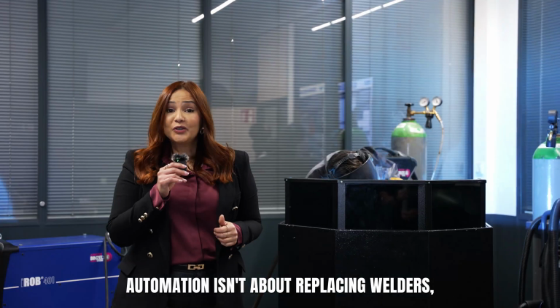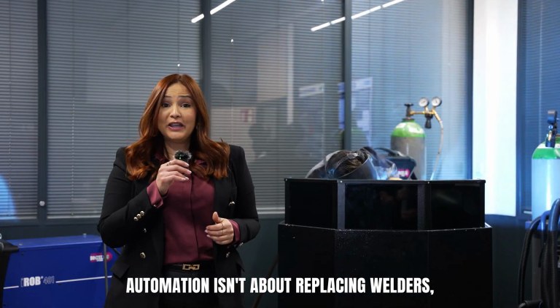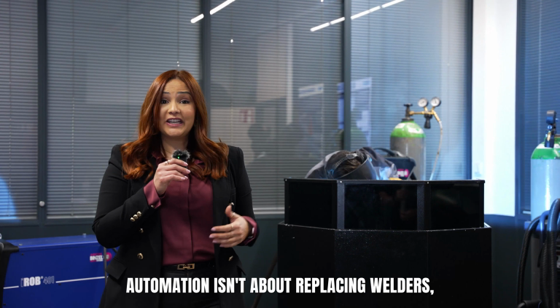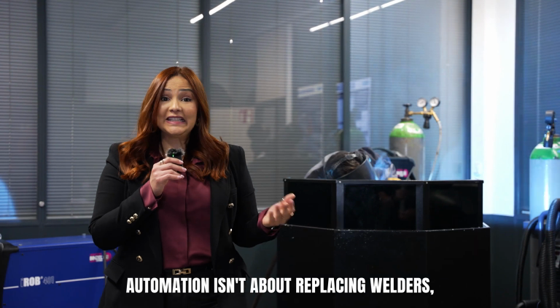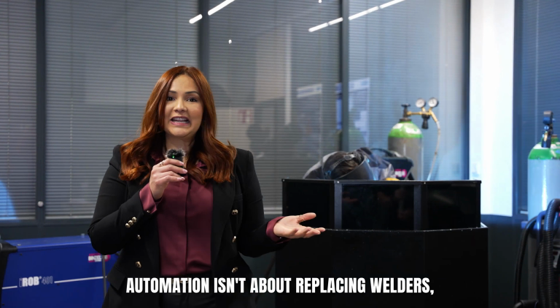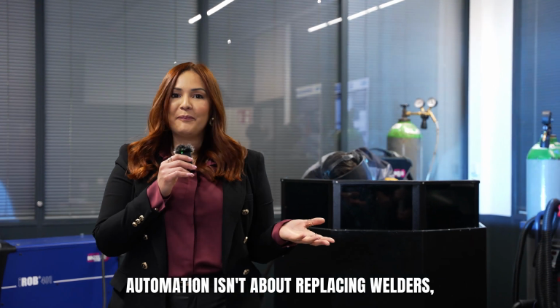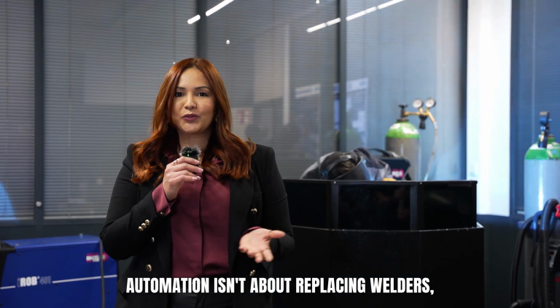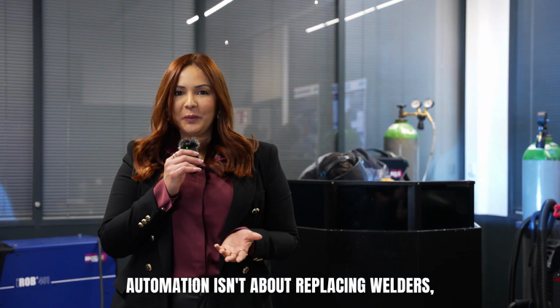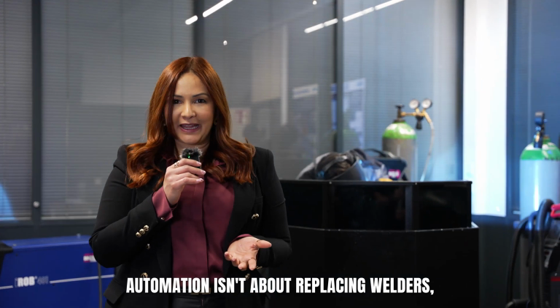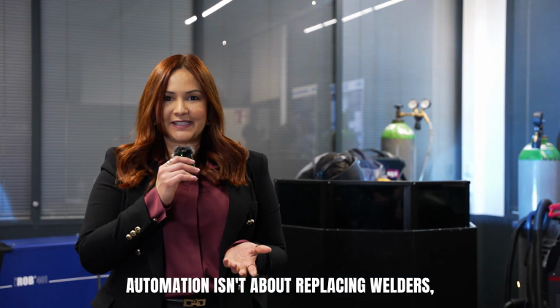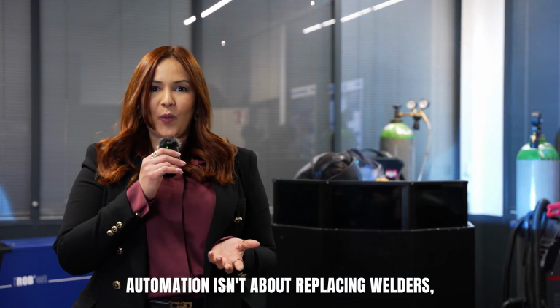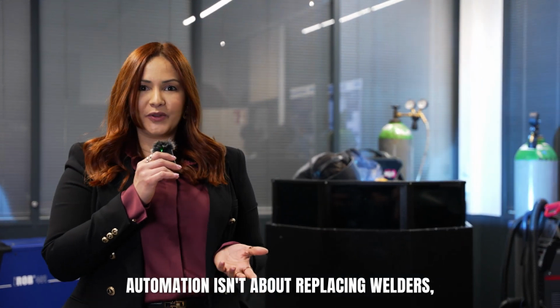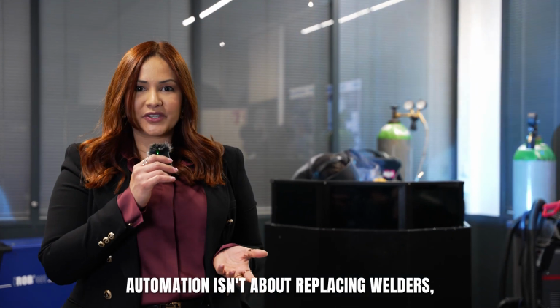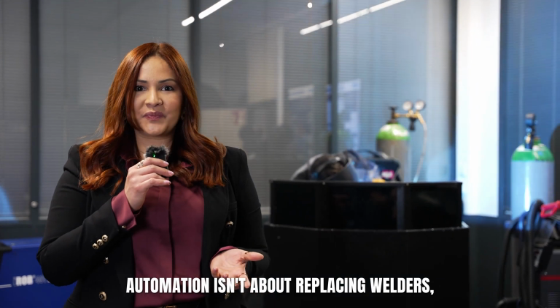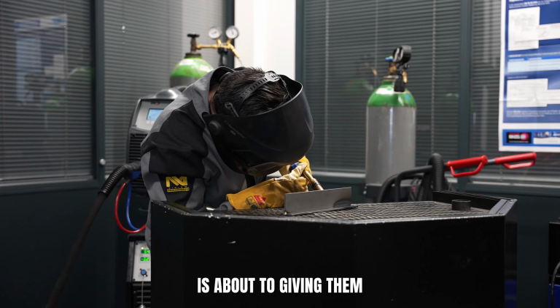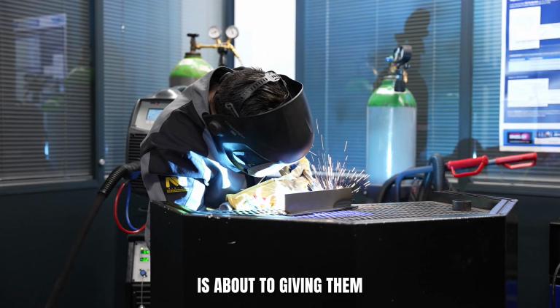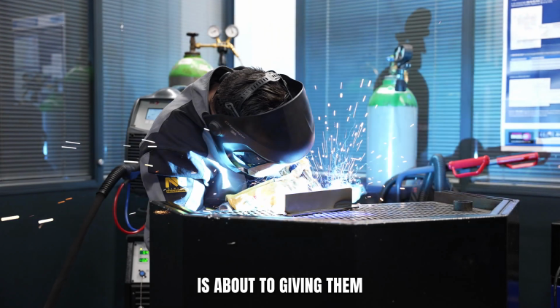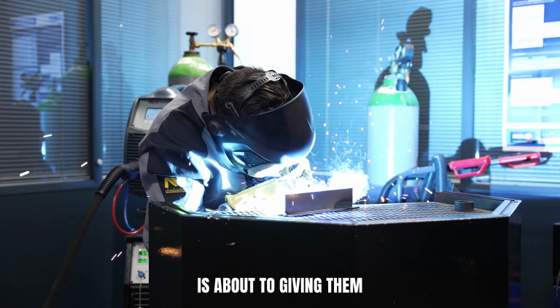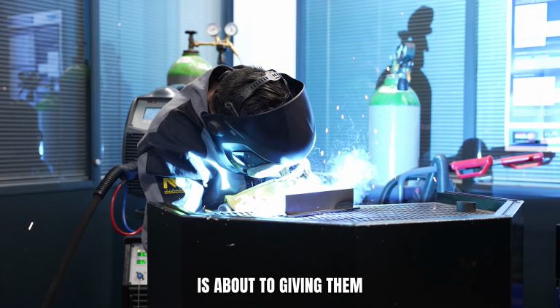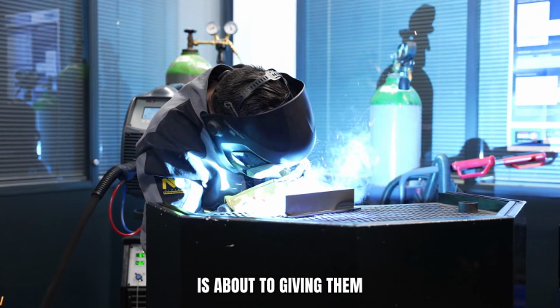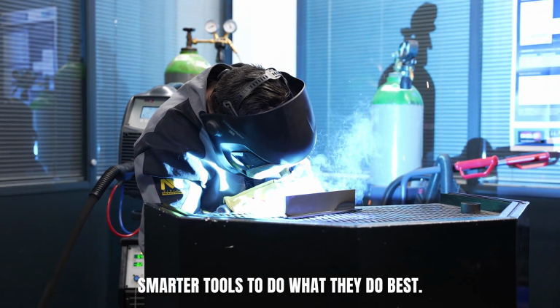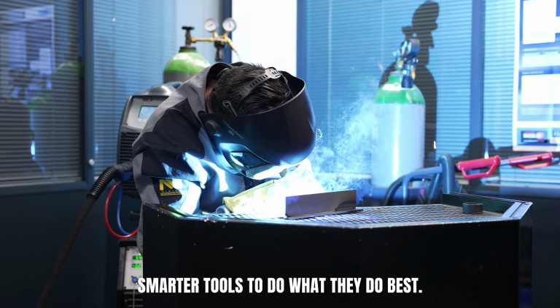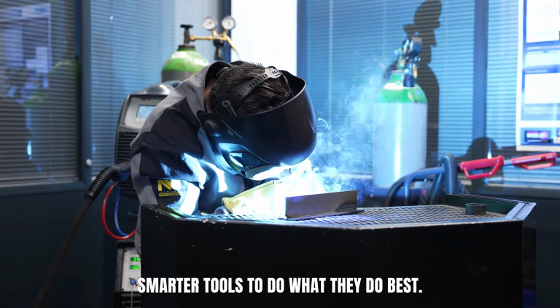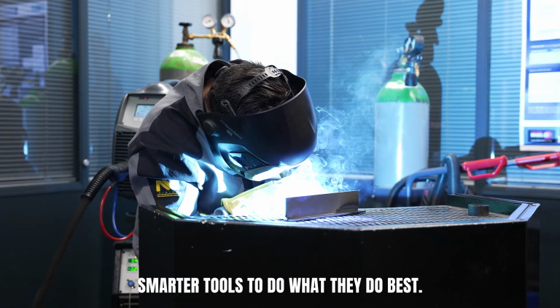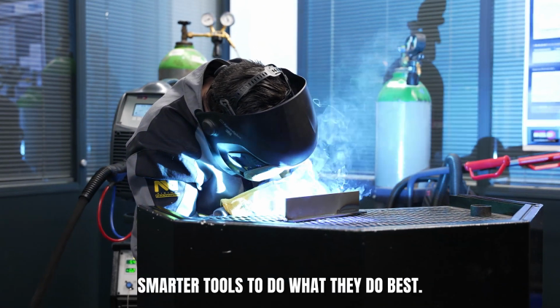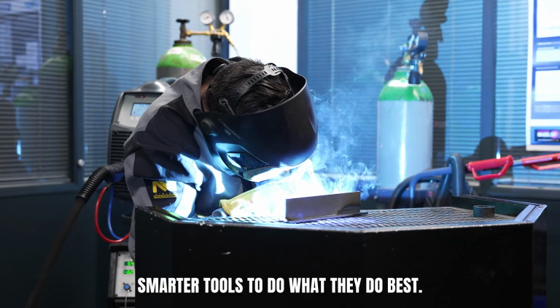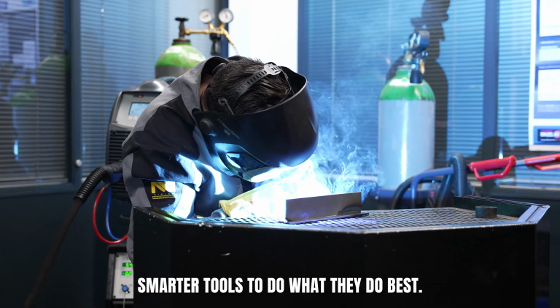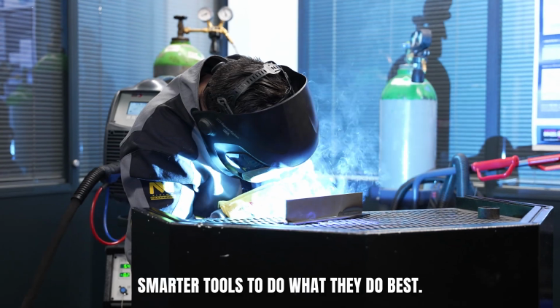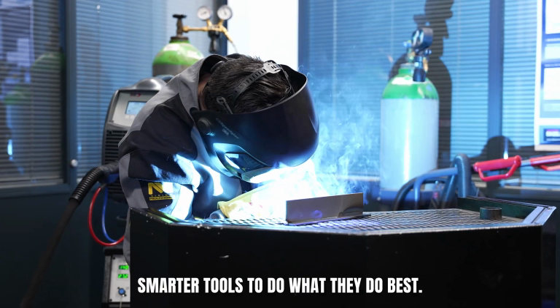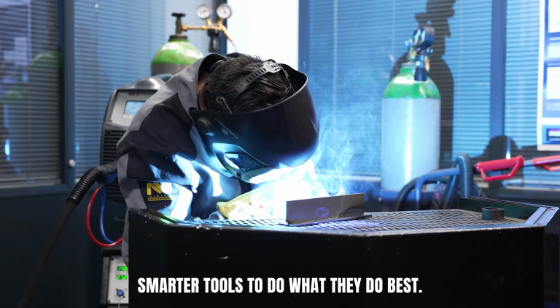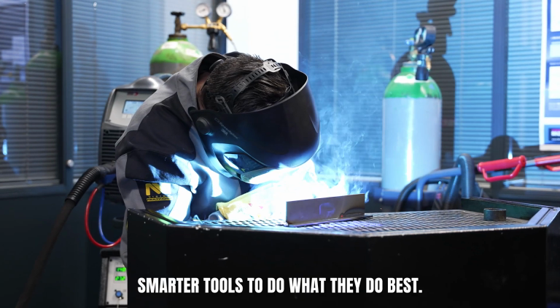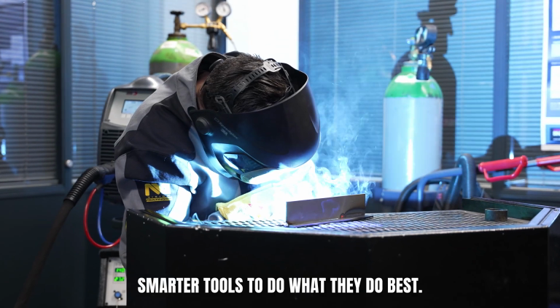Automation isn't about replacing welders. It's about giving them smarter tools to do what they do best.